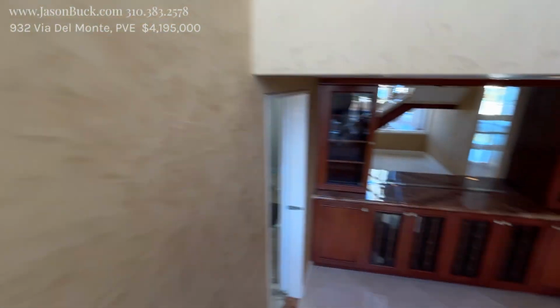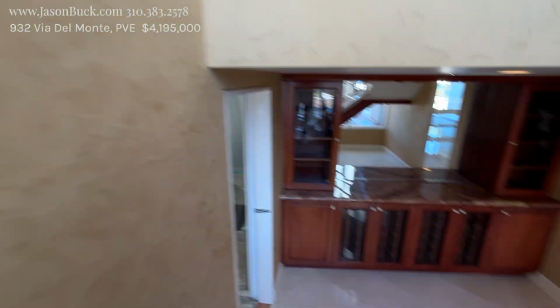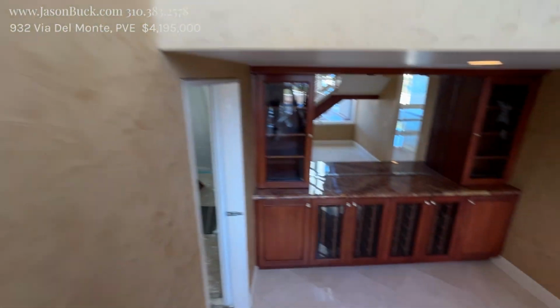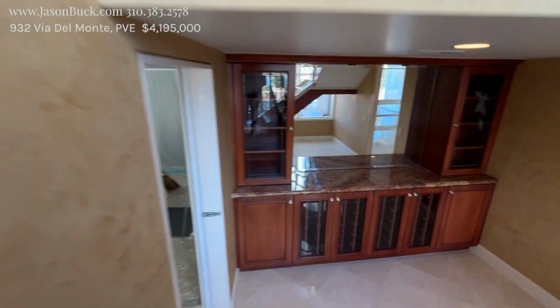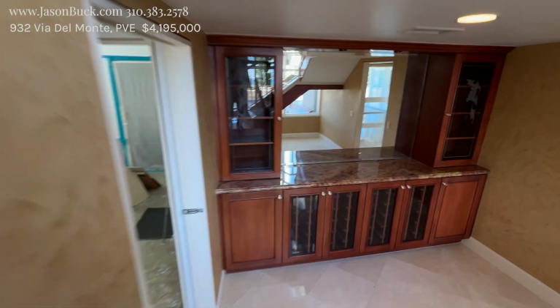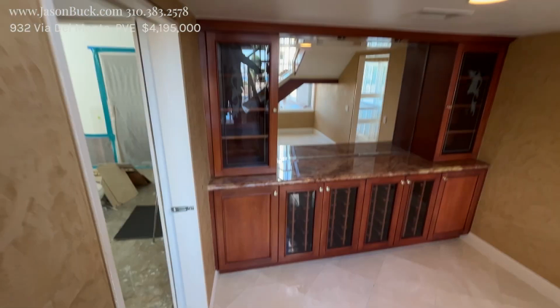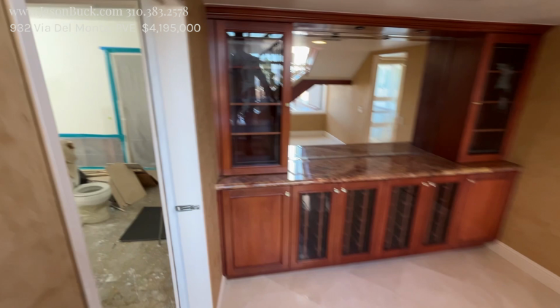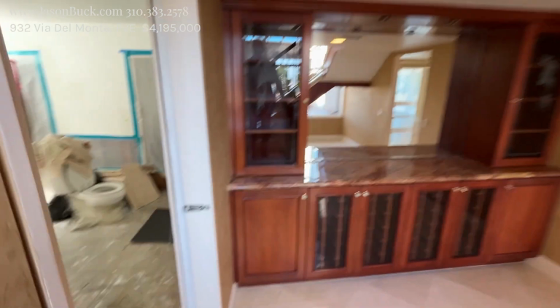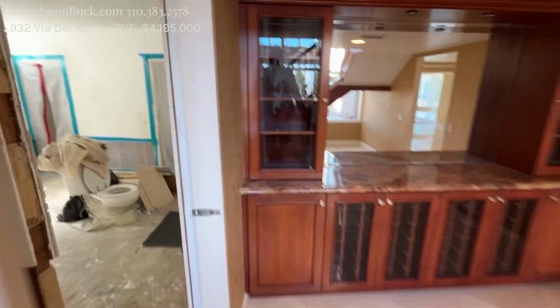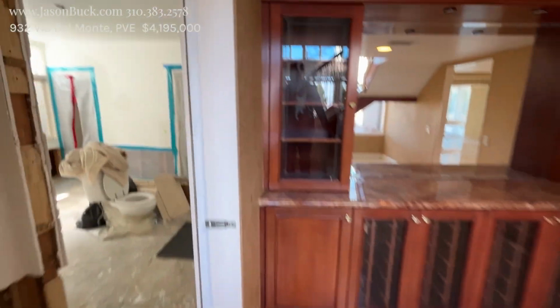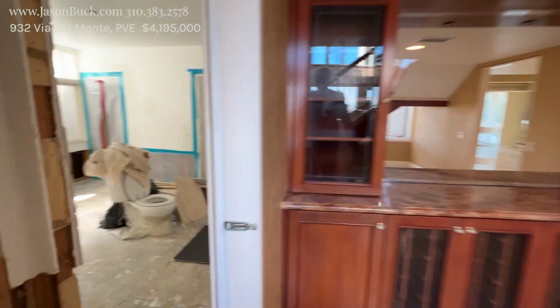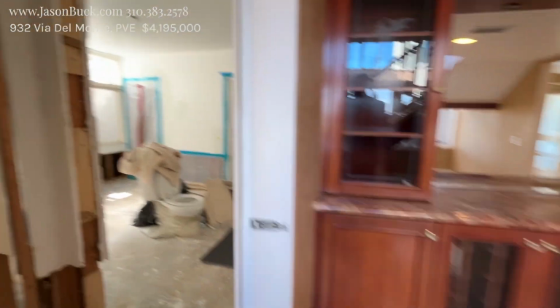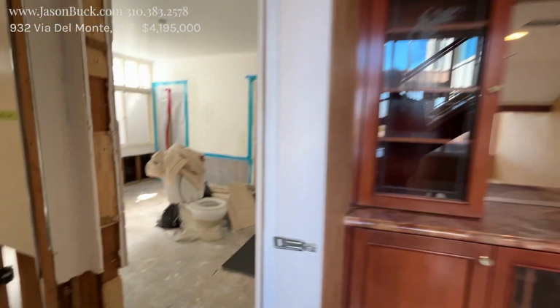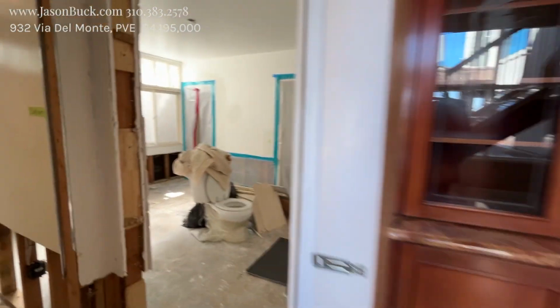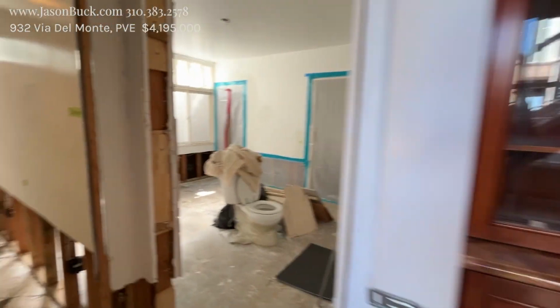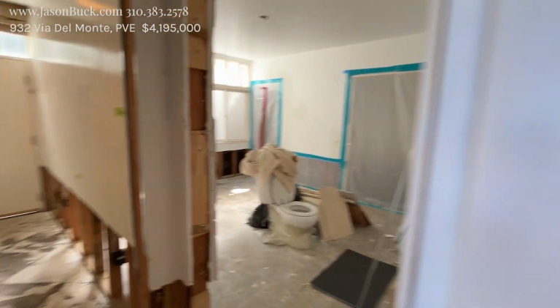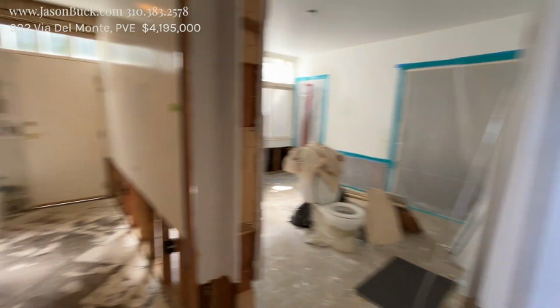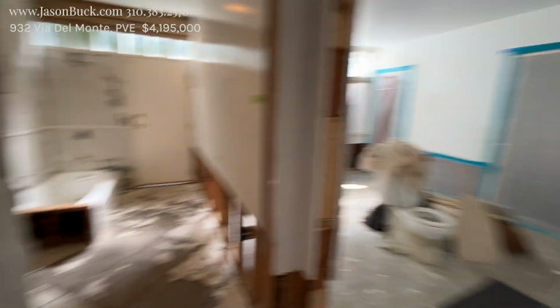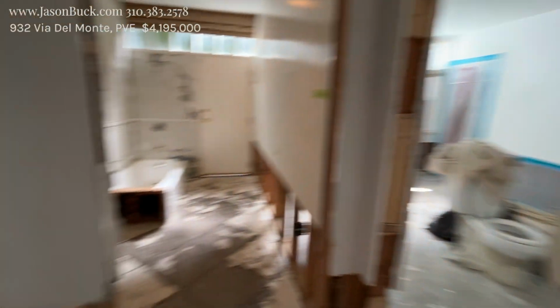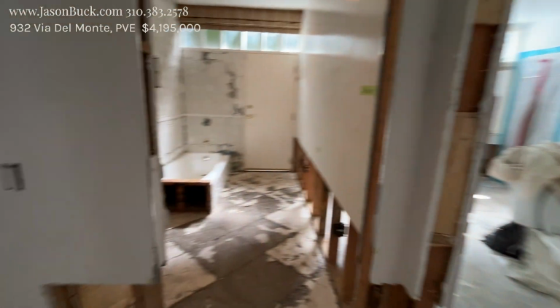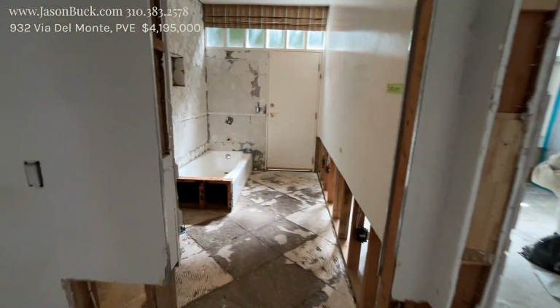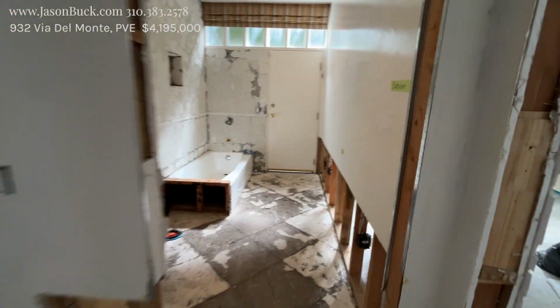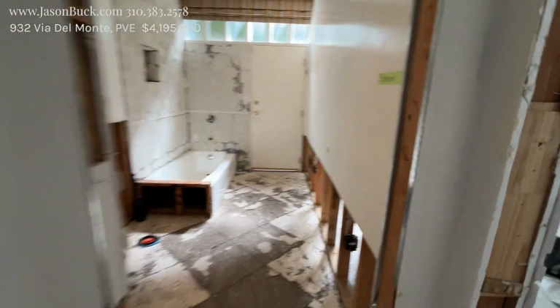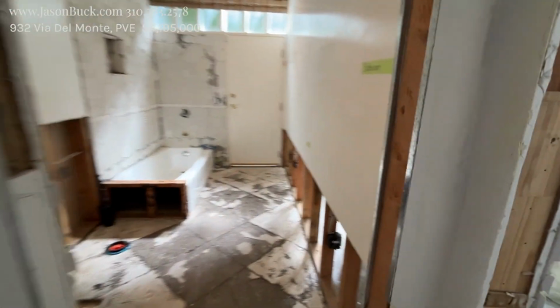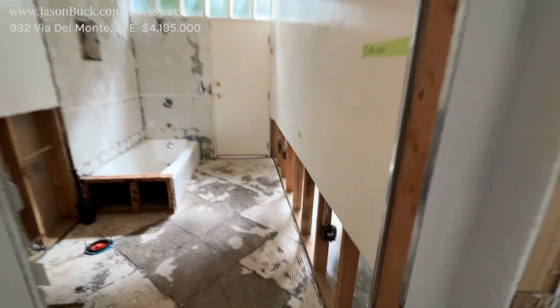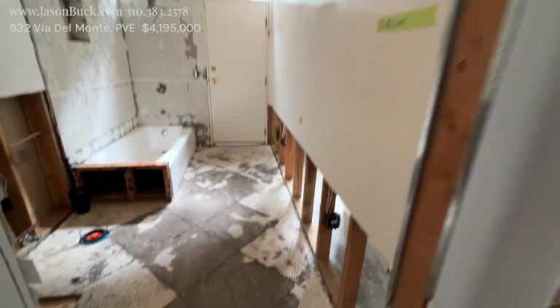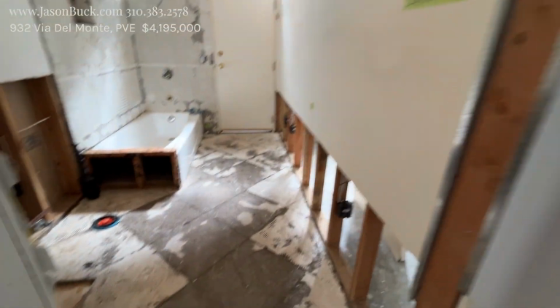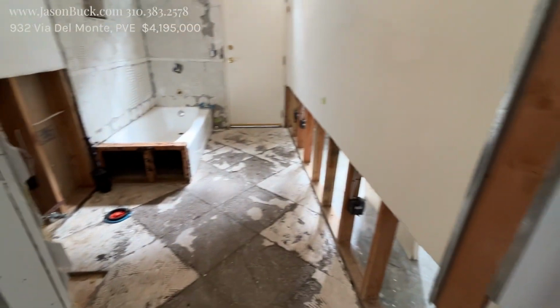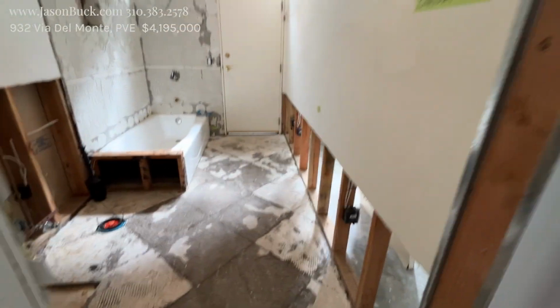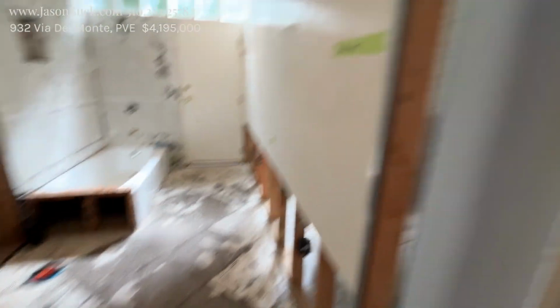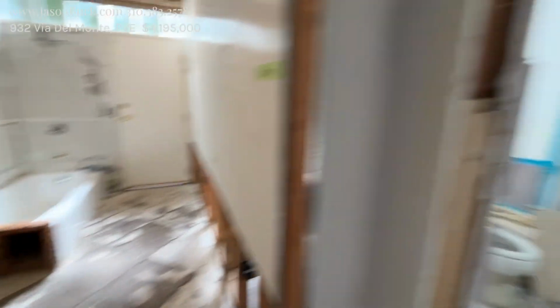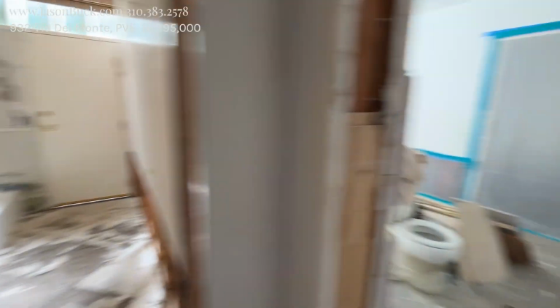So they had a water leak and they're trying to fix it. This area is under construction — that's what happens.